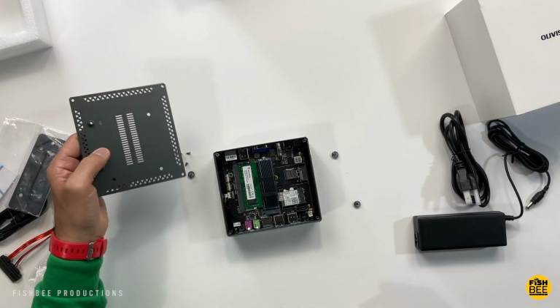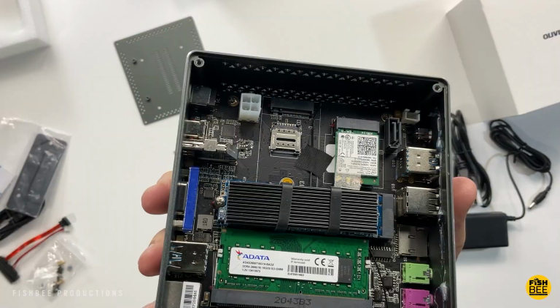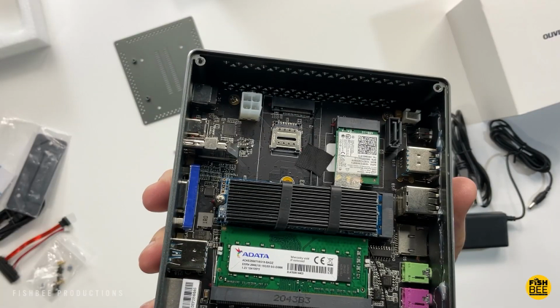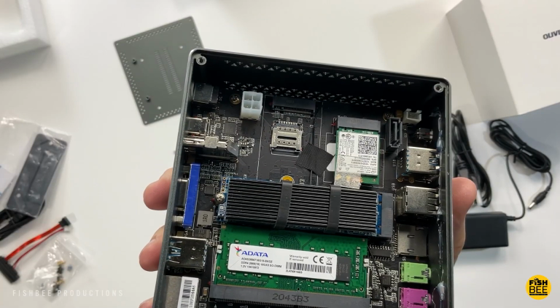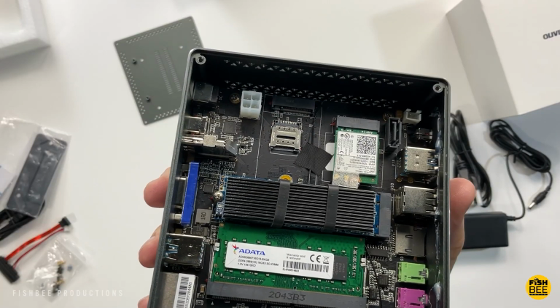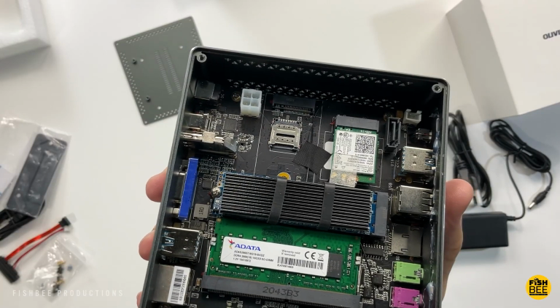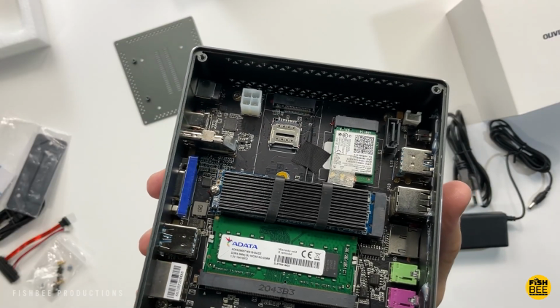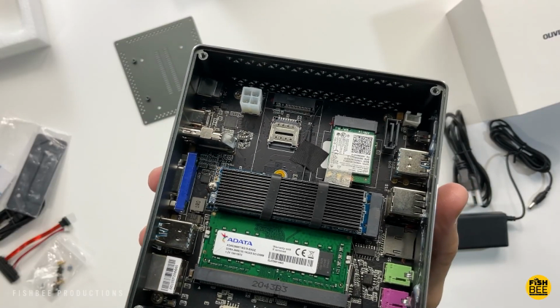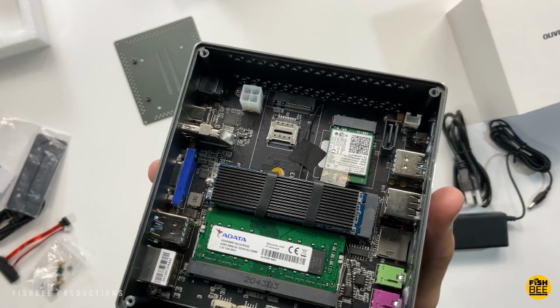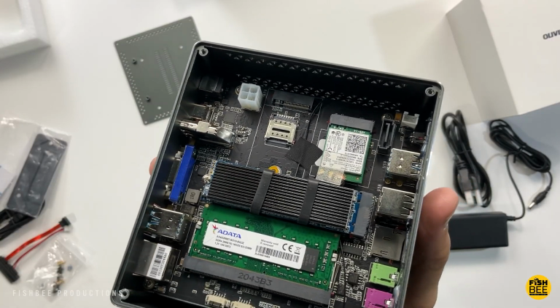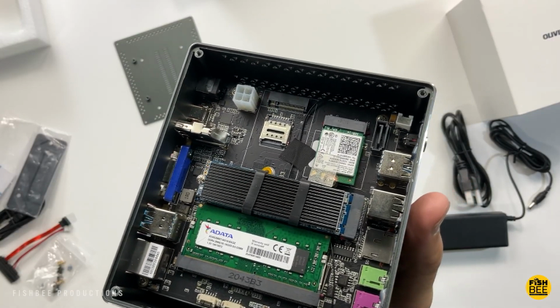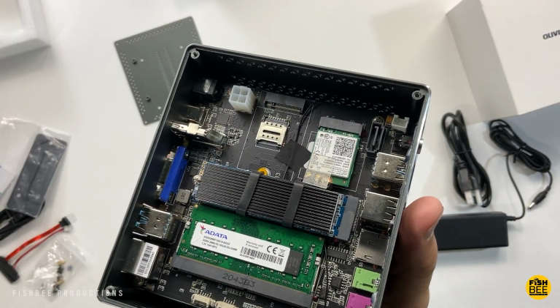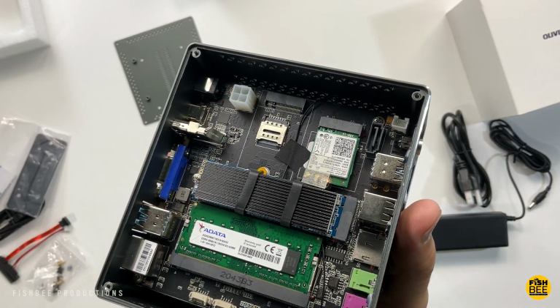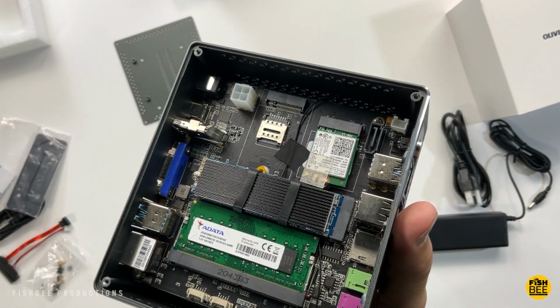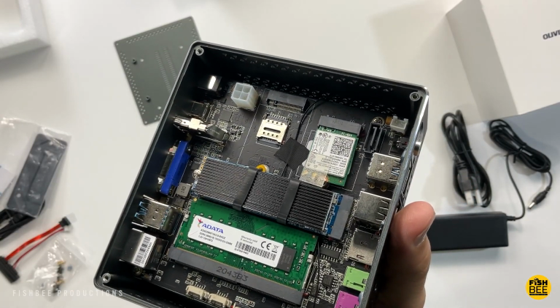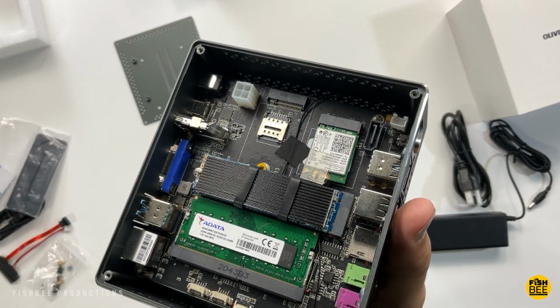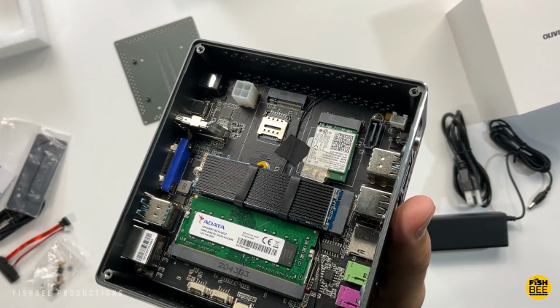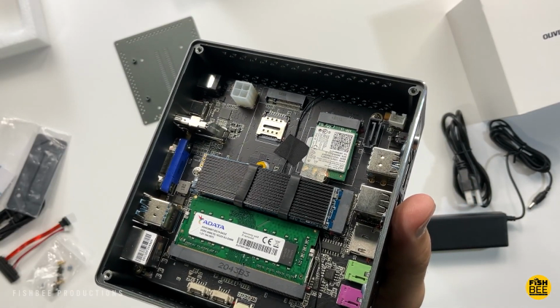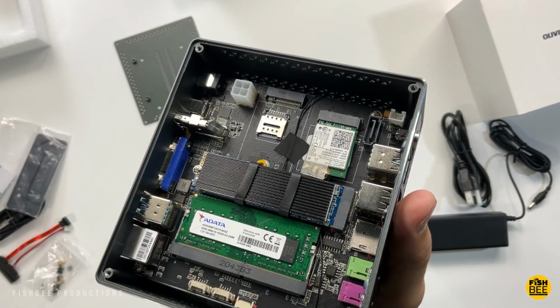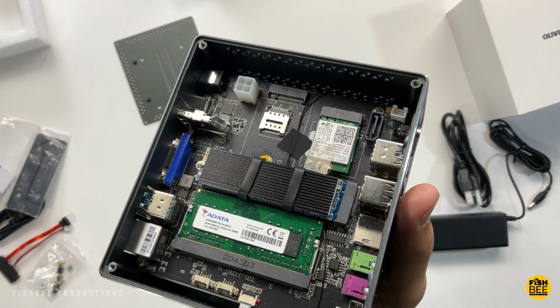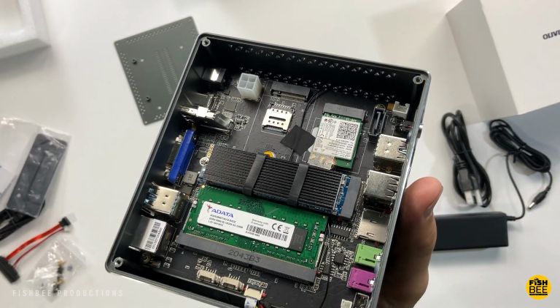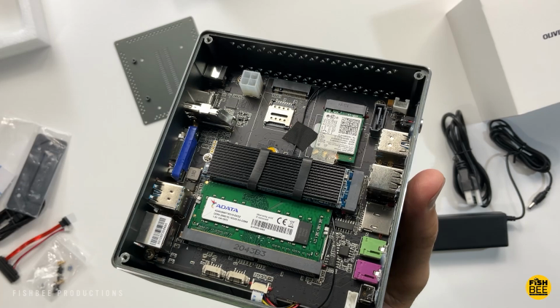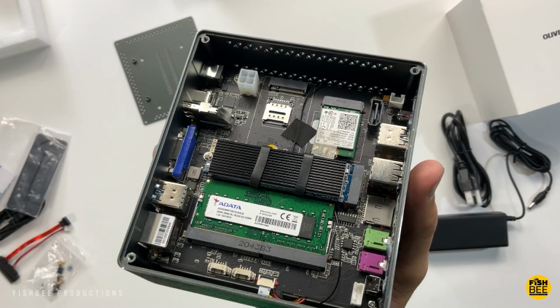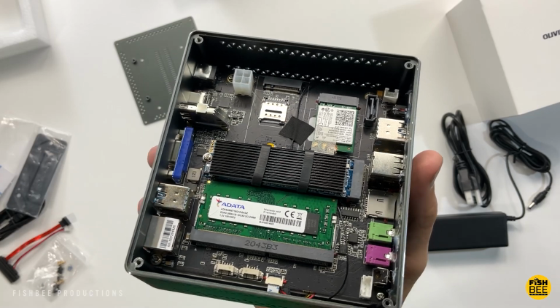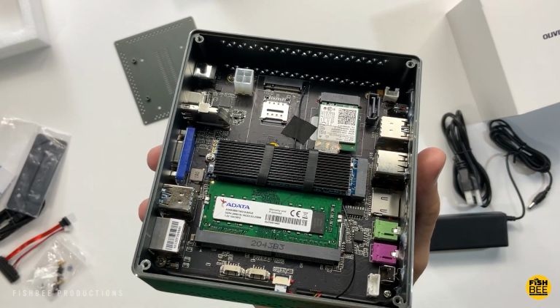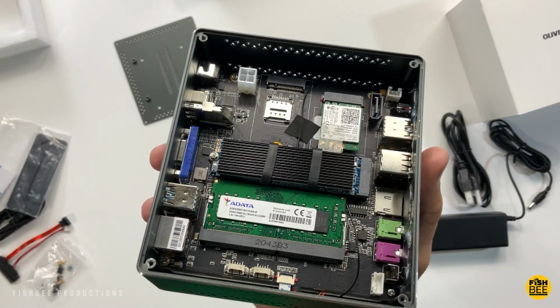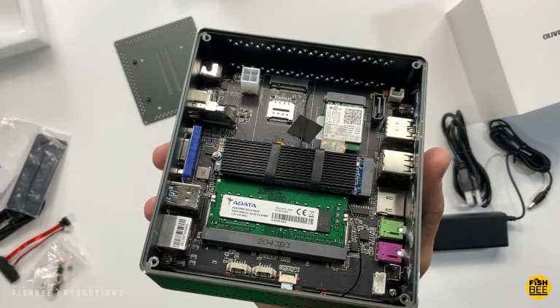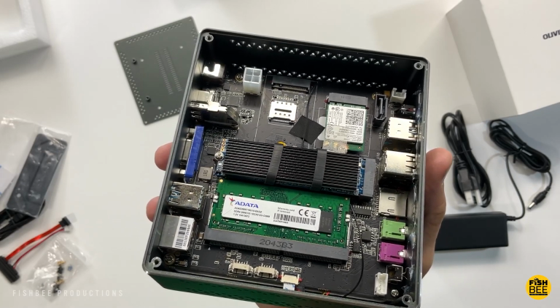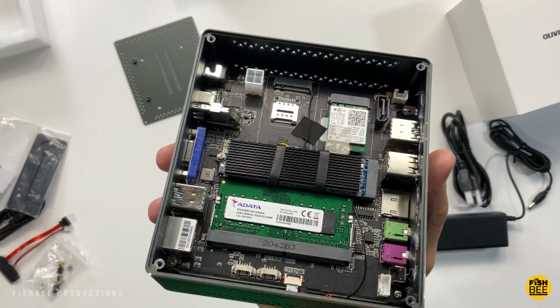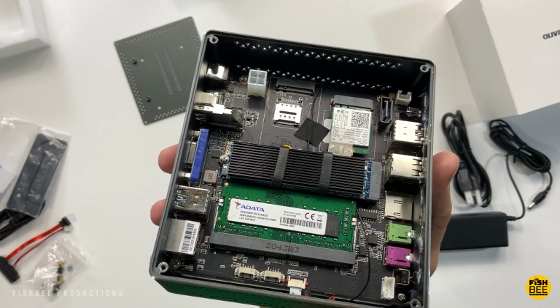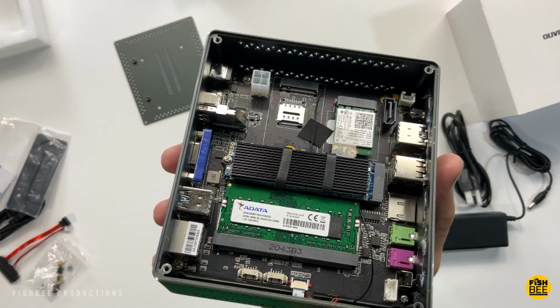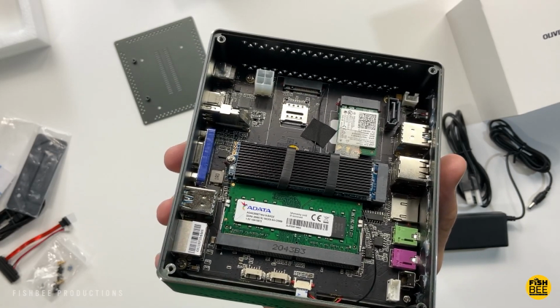As you can see, it's pretty simple to upgrade this if you want to go to 32 gigabytes of RAM and up to one terabyte SSD.